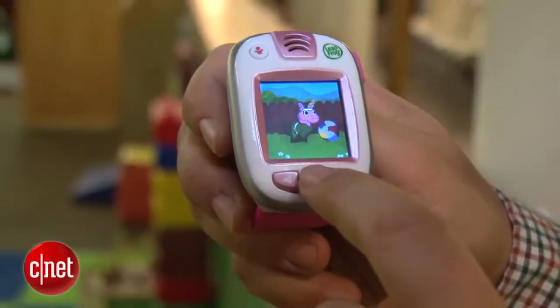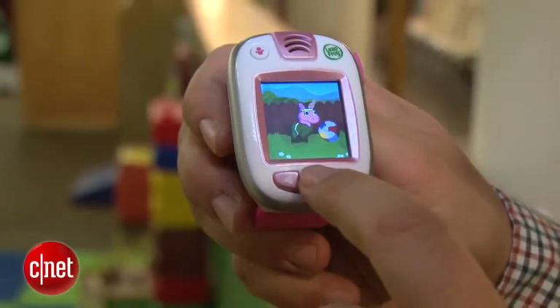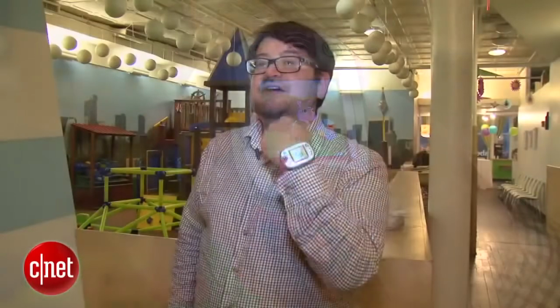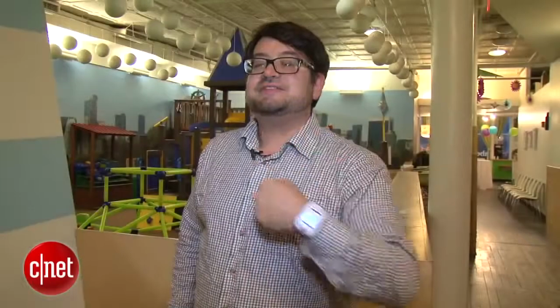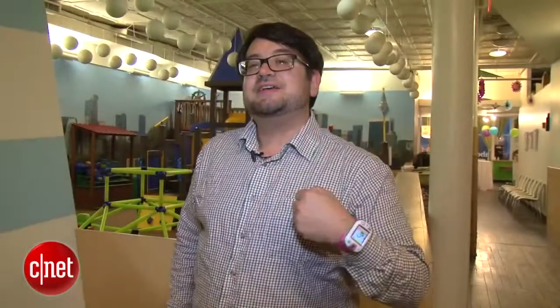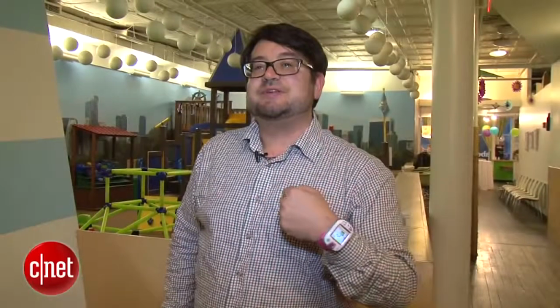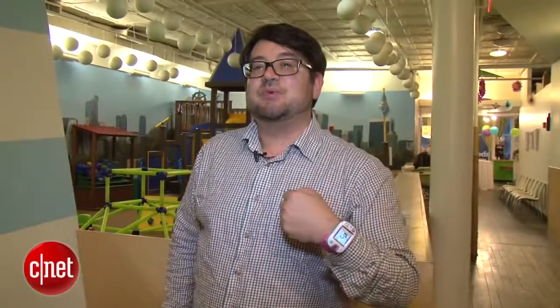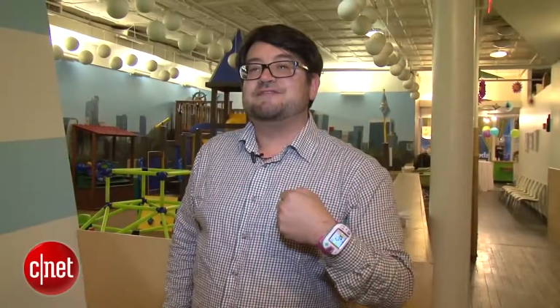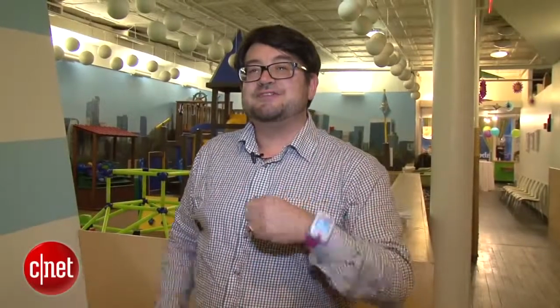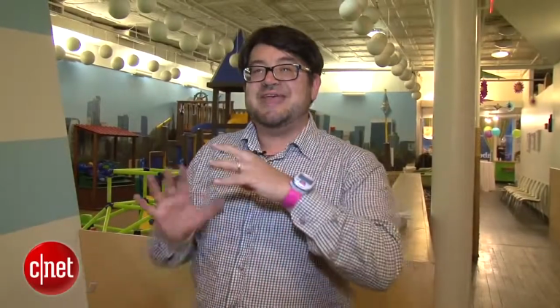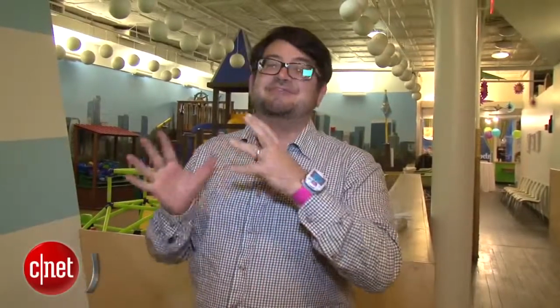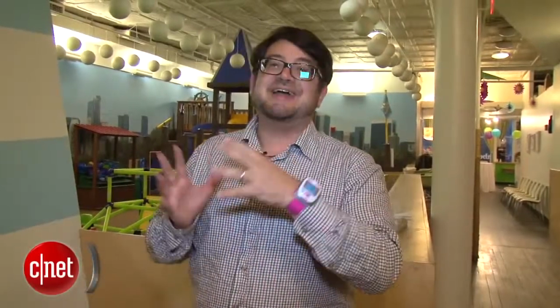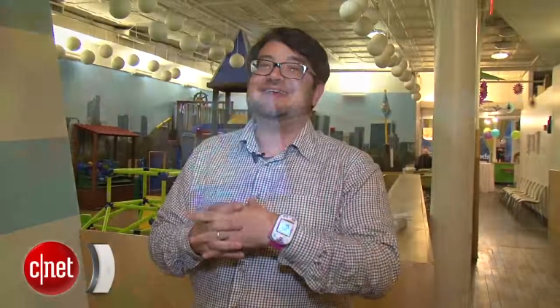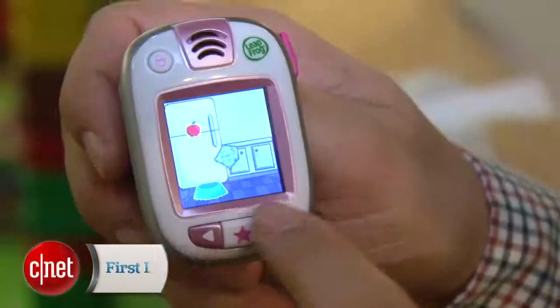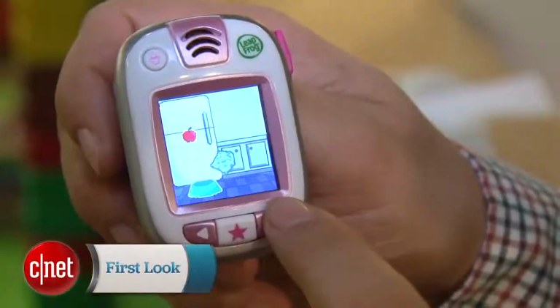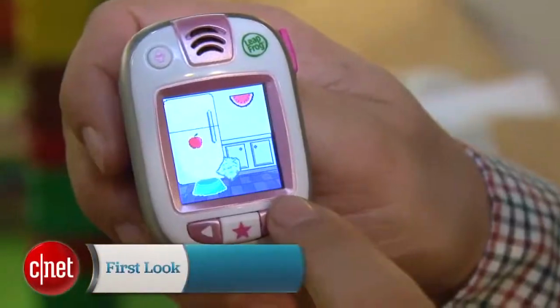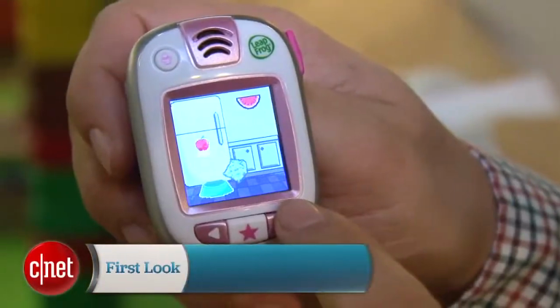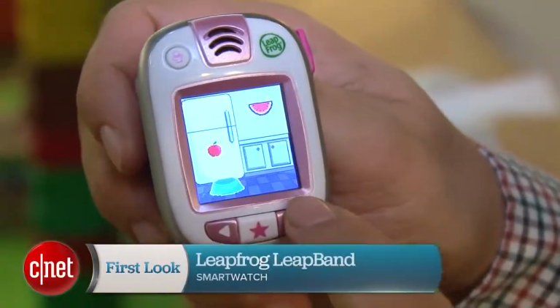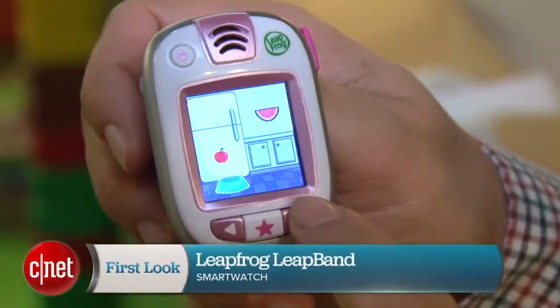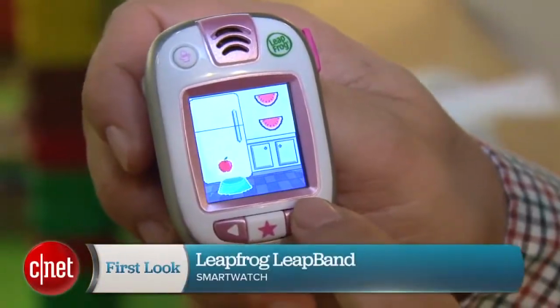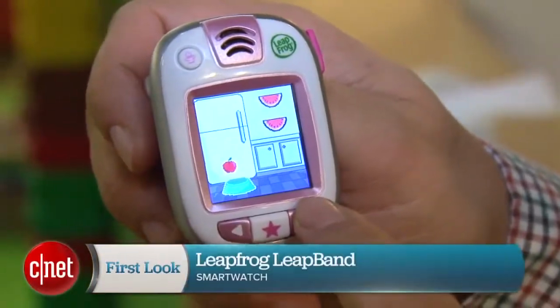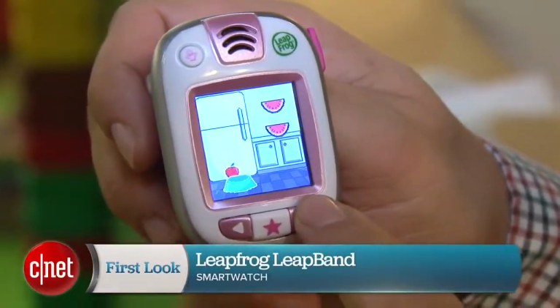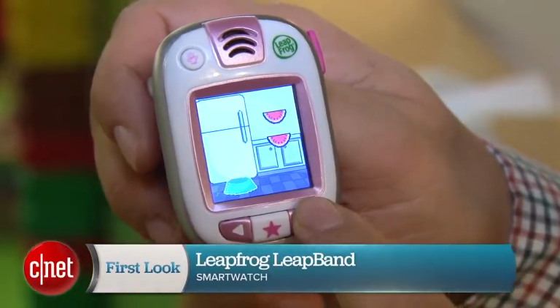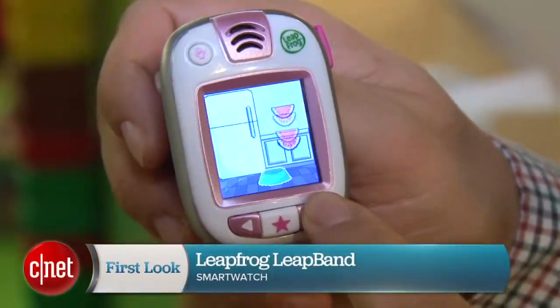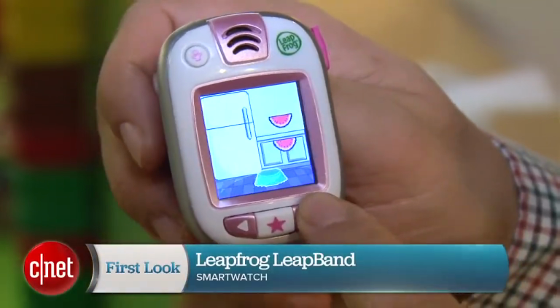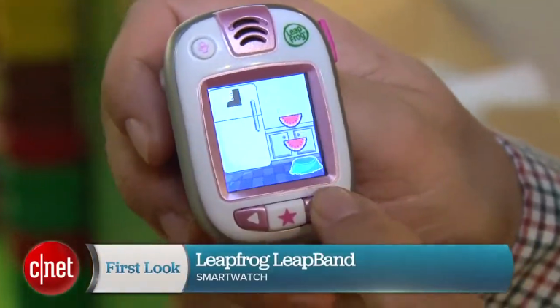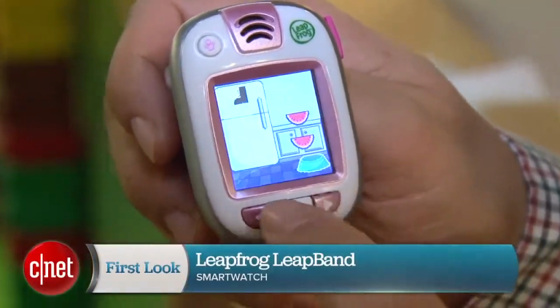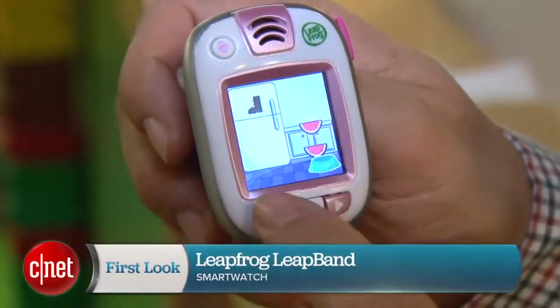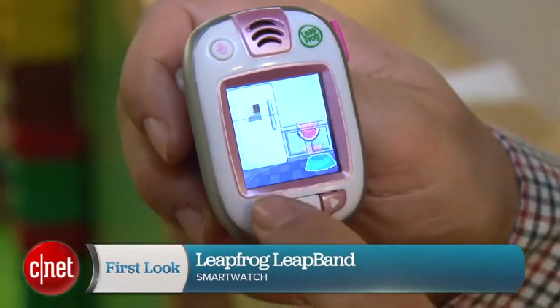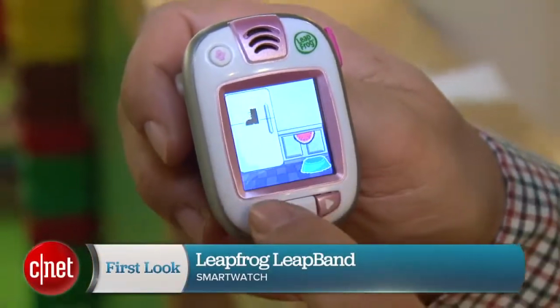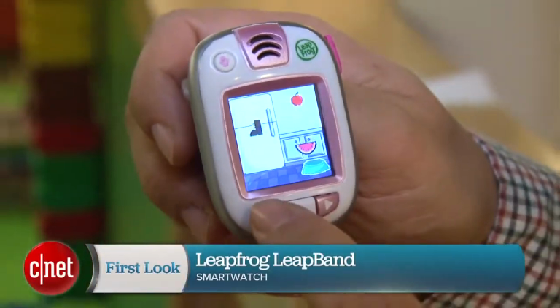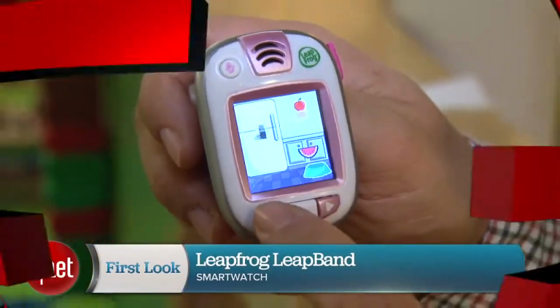We'll see how this does, but it's one of the first gamified kid activity trackers that I've seen. It's the LeapFrog LeapBand, and I'm out of breath.